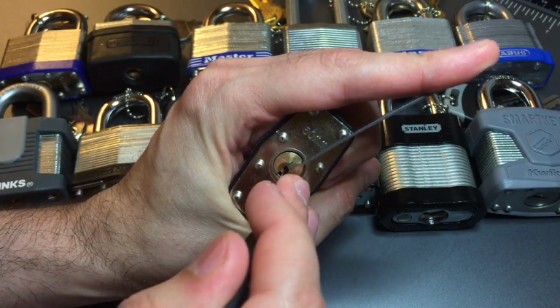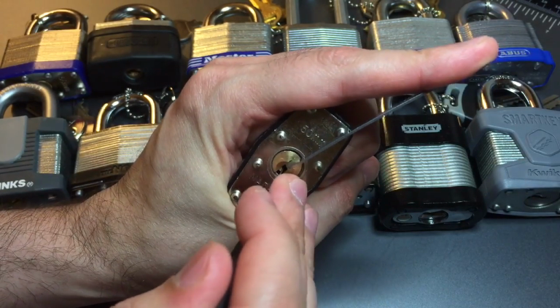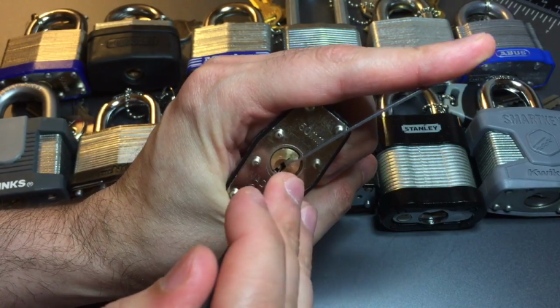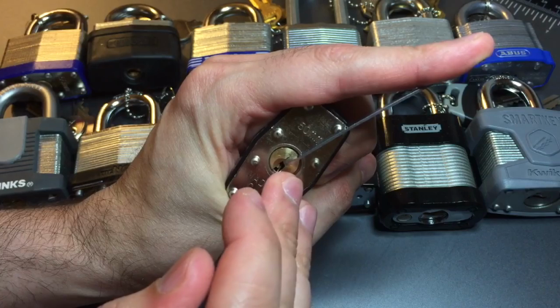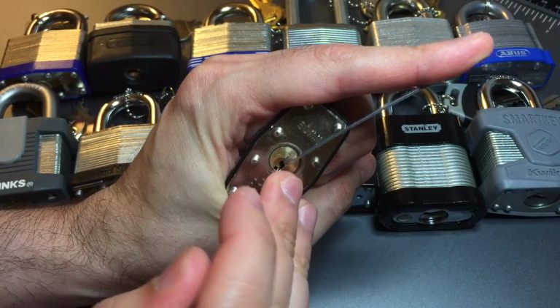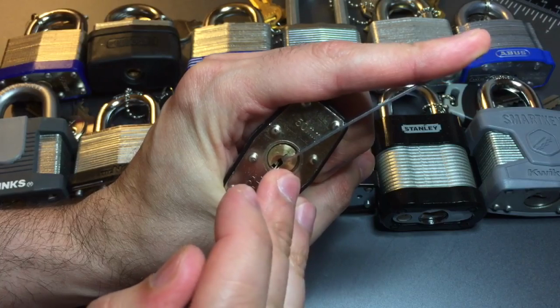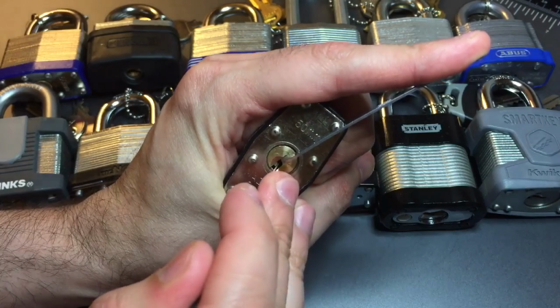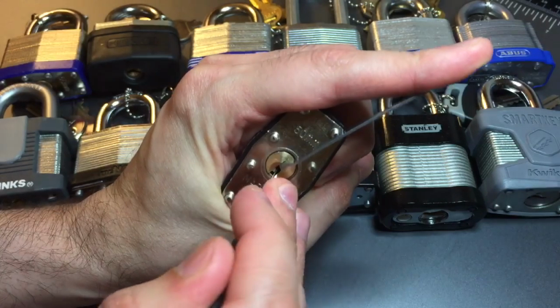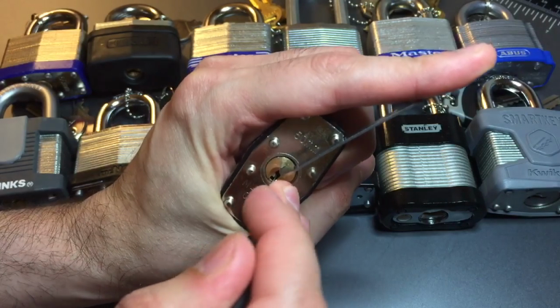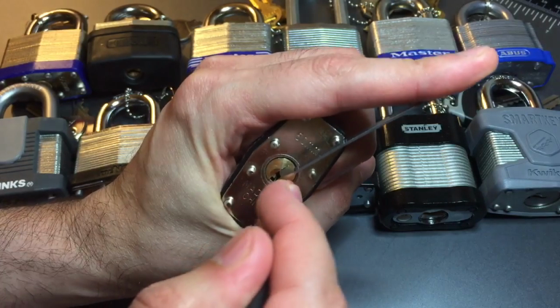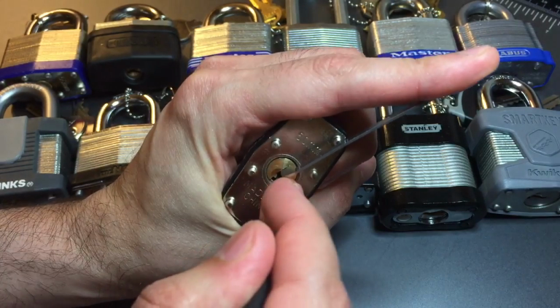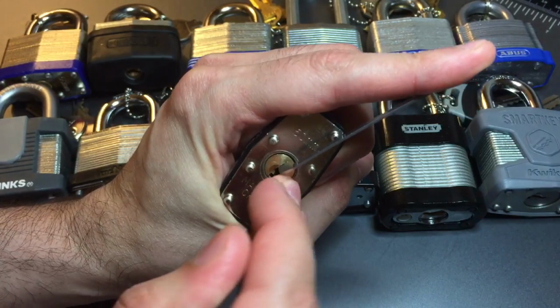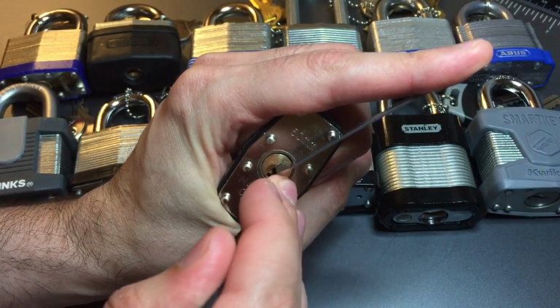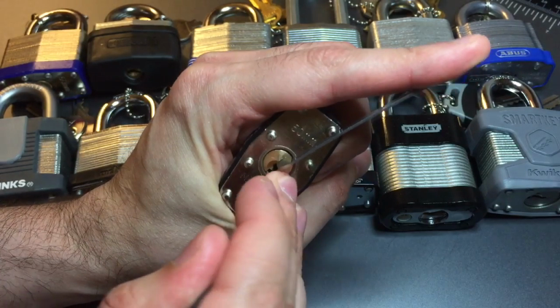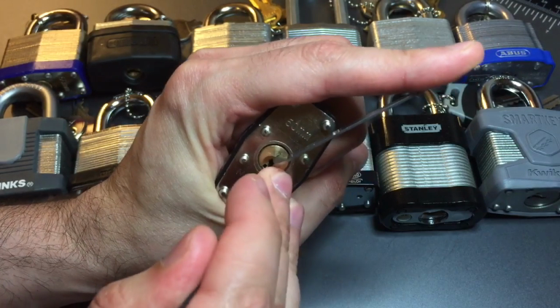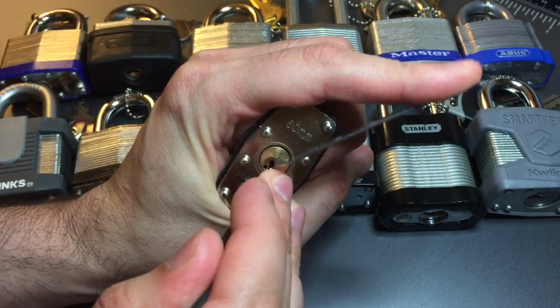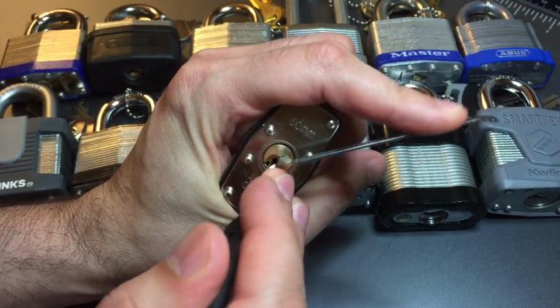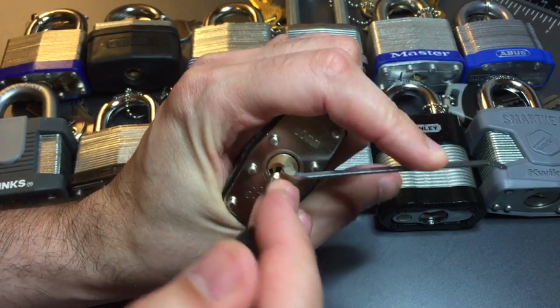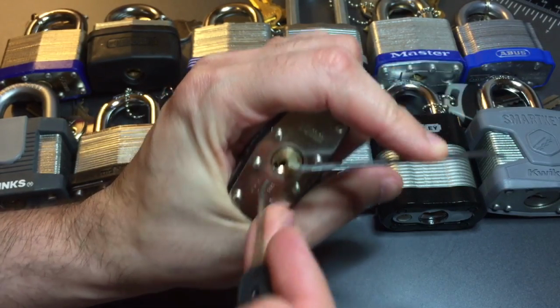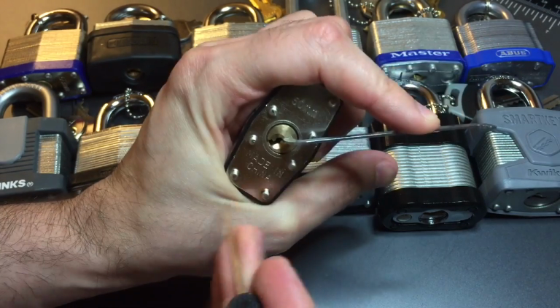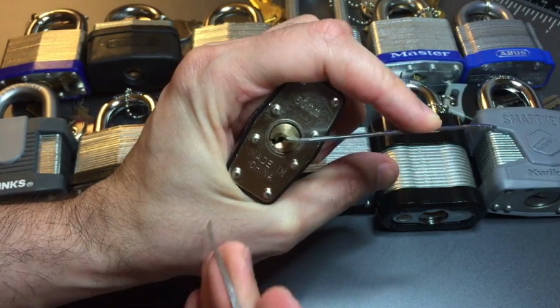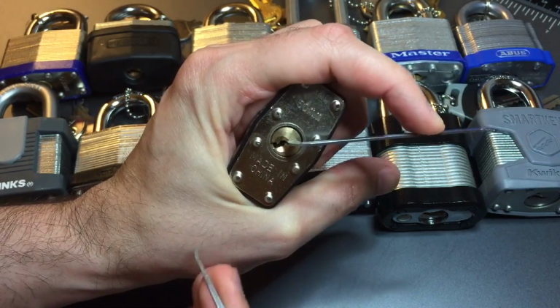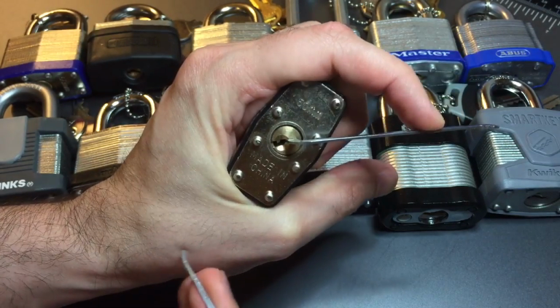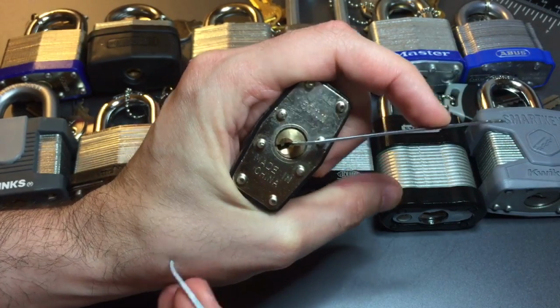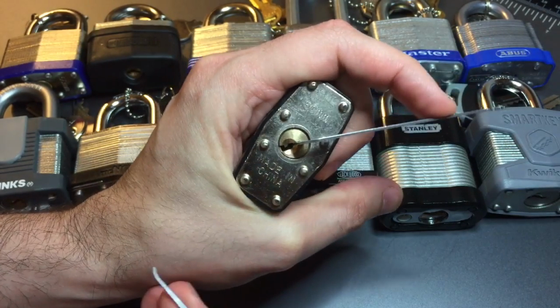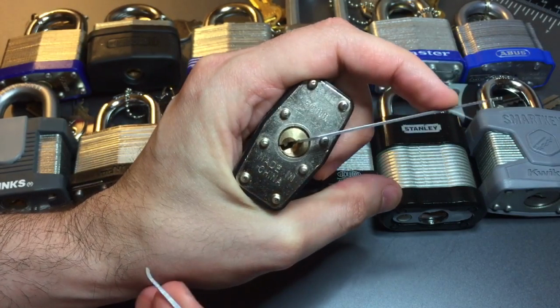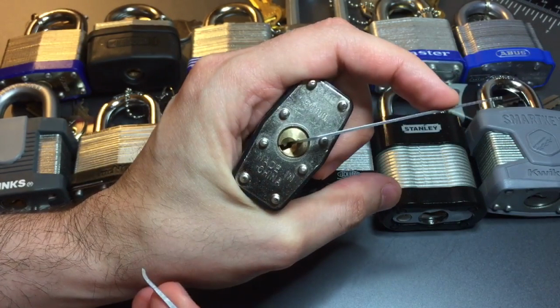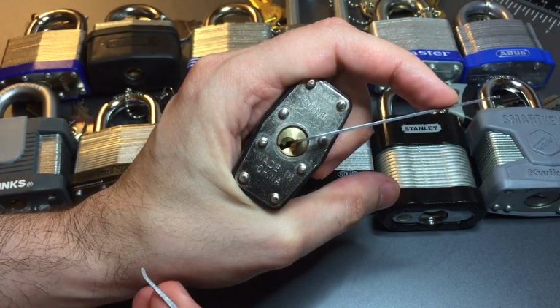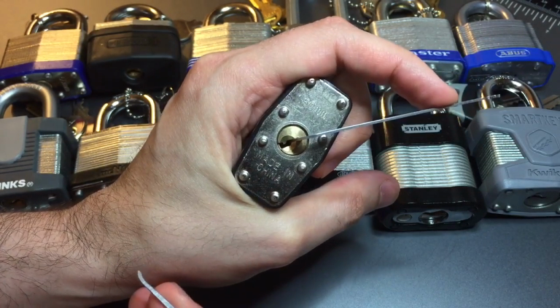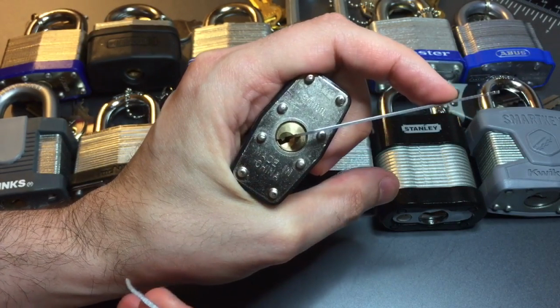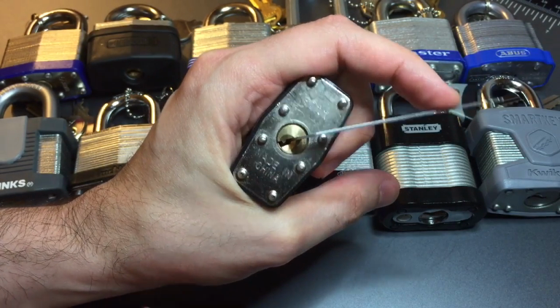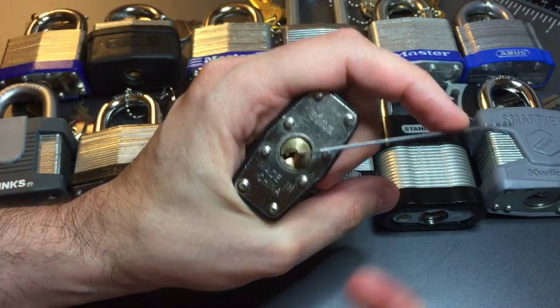Okay, one — got a click out of him — two, and we opened up.